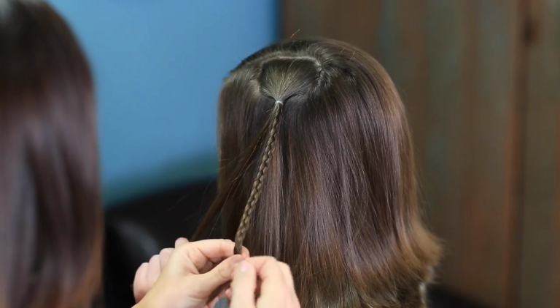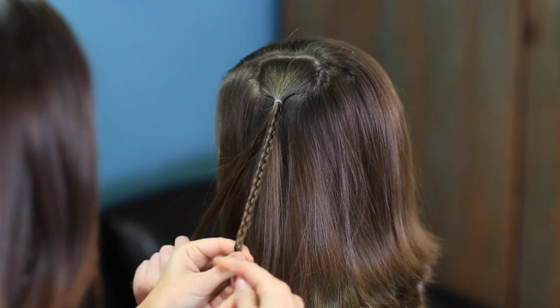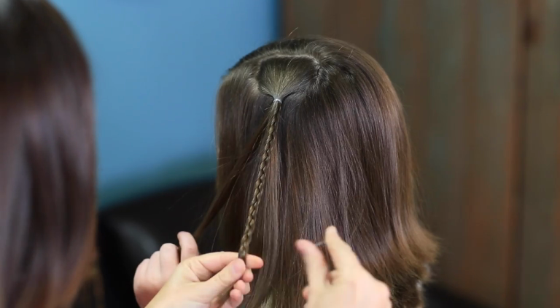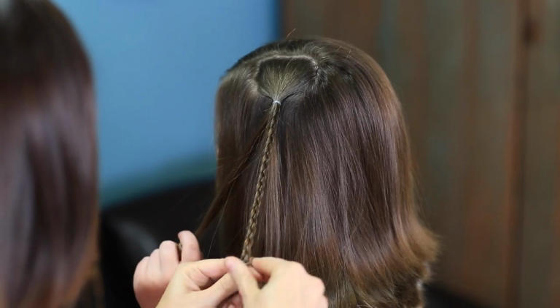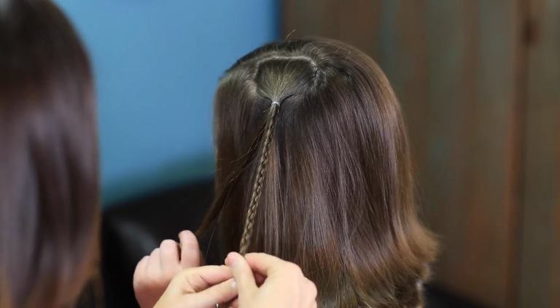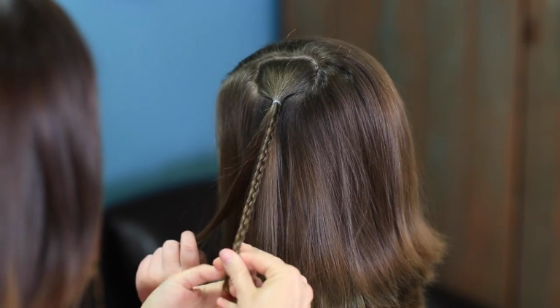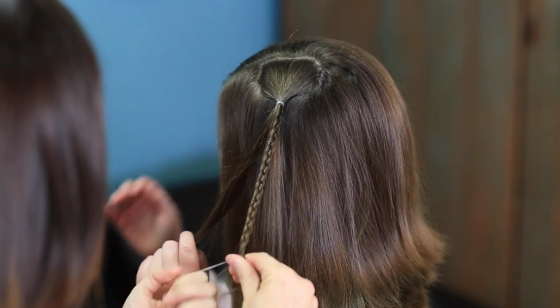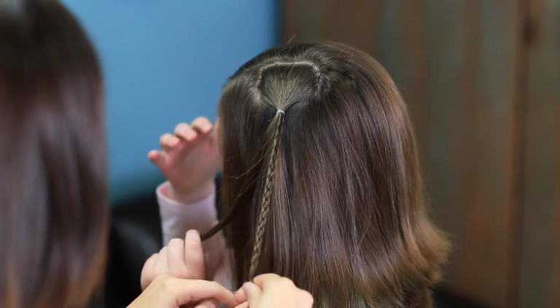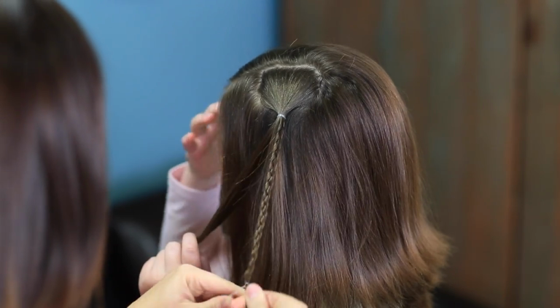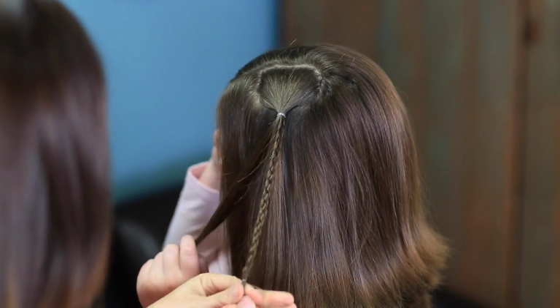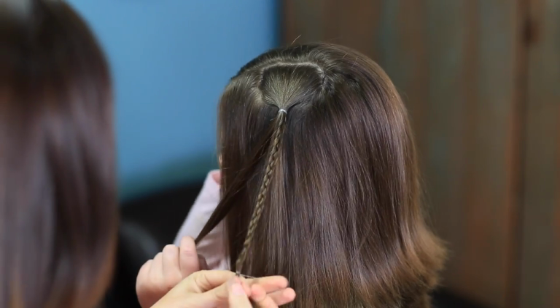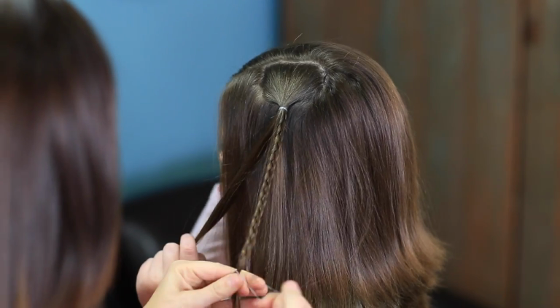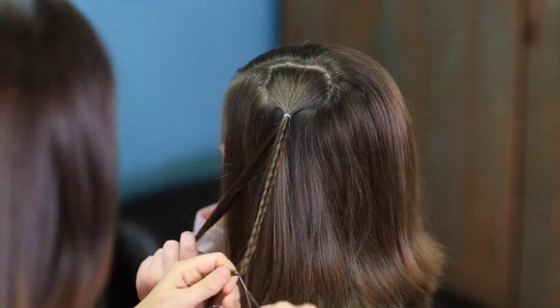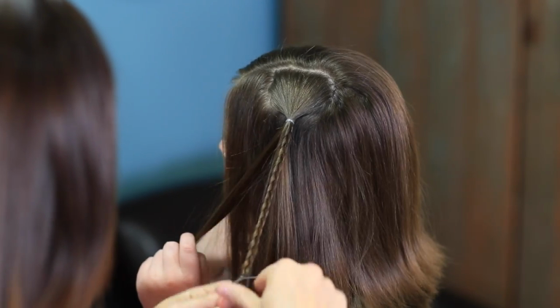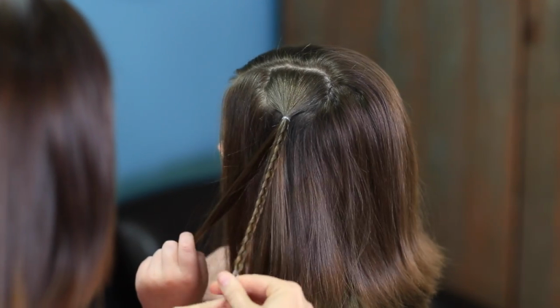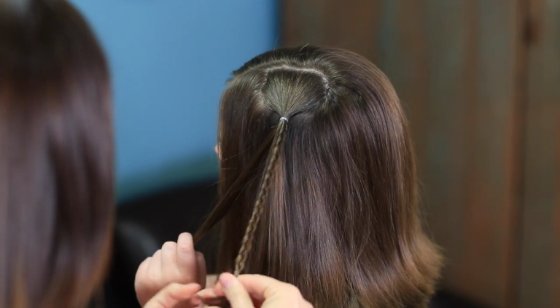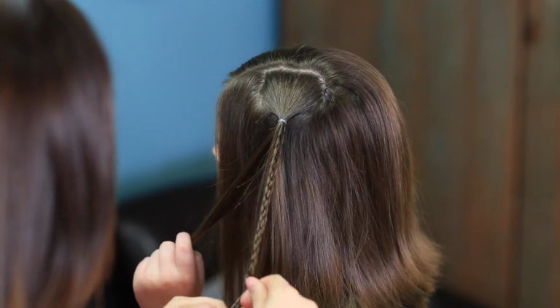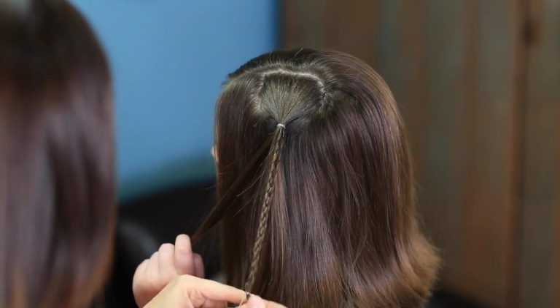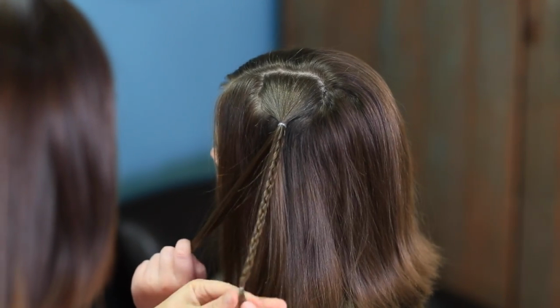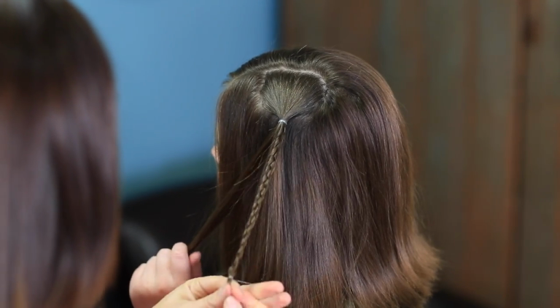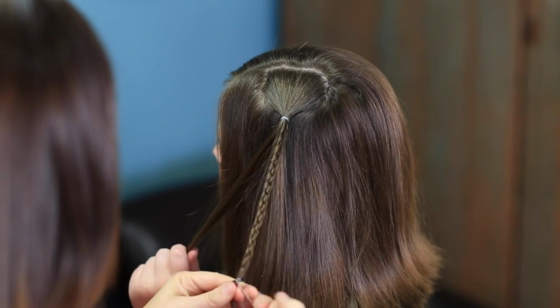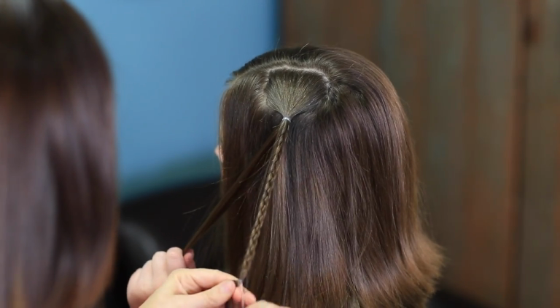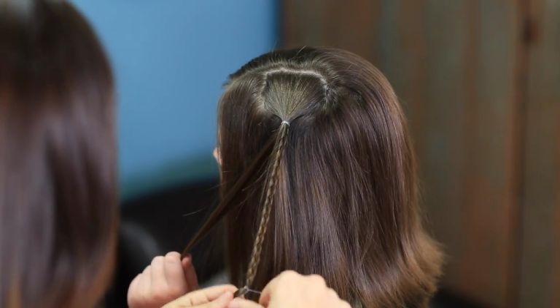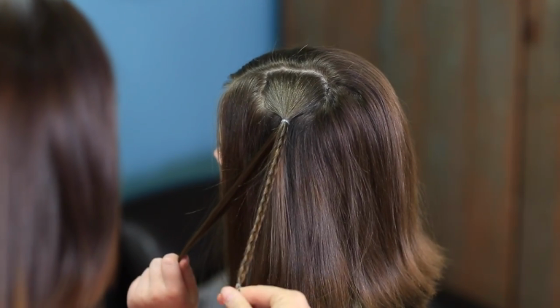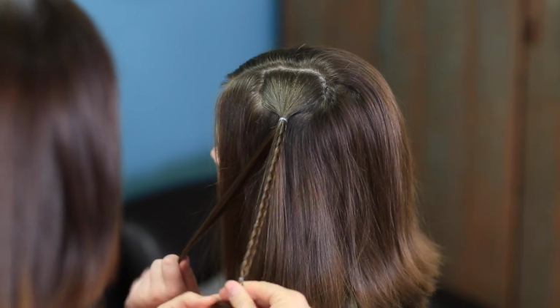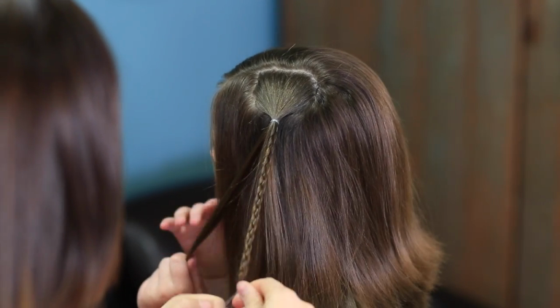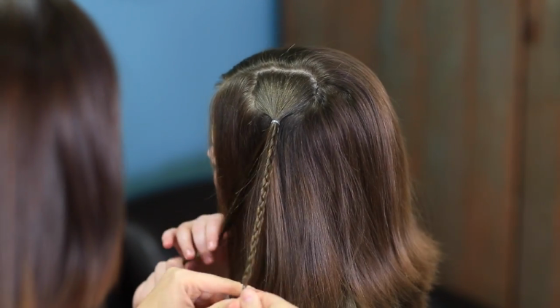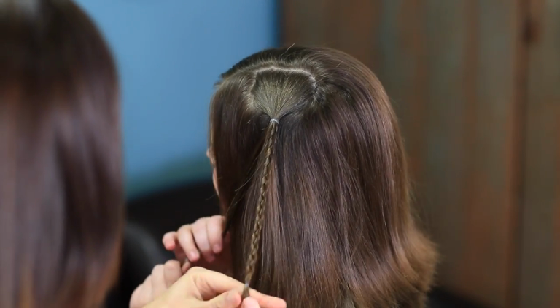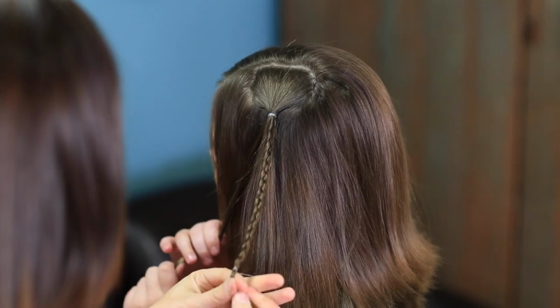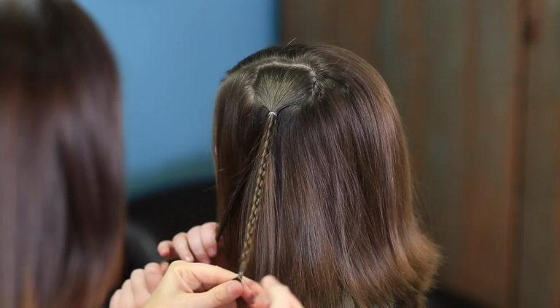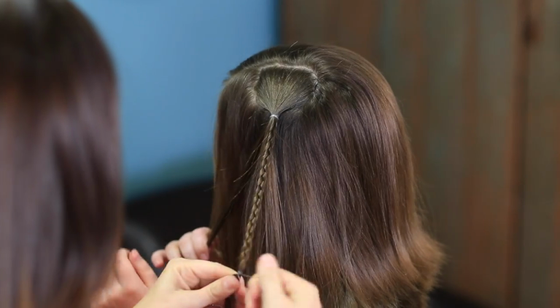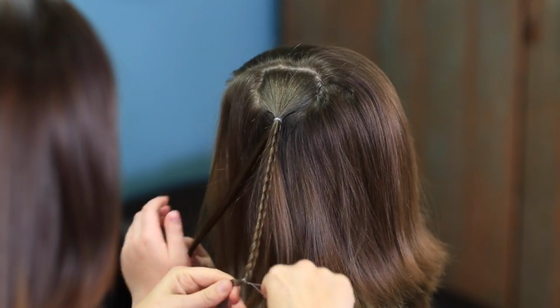Again, put an elastic in and repeat this process until all three of them are braided.